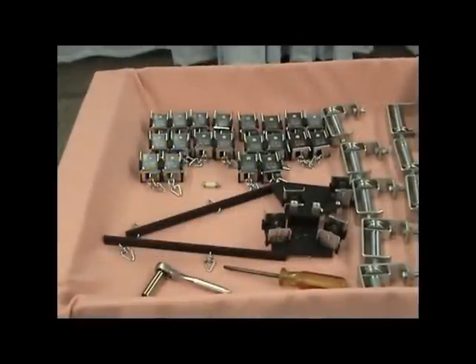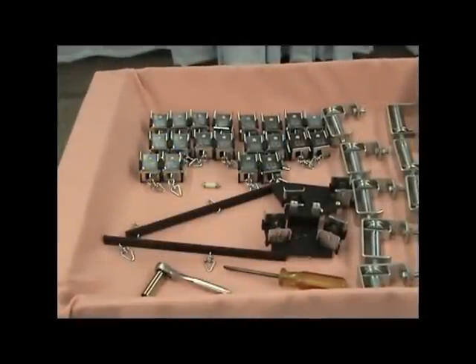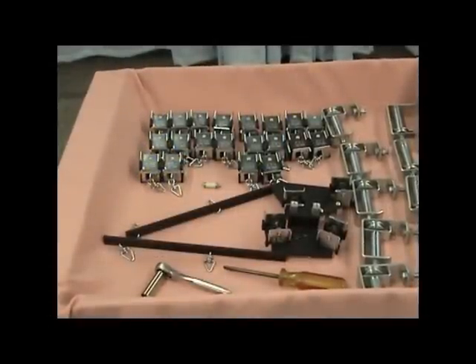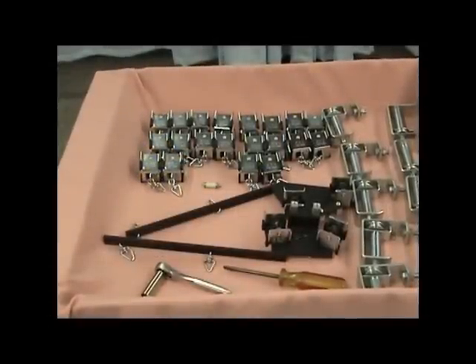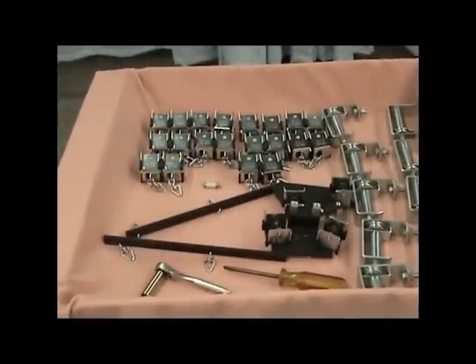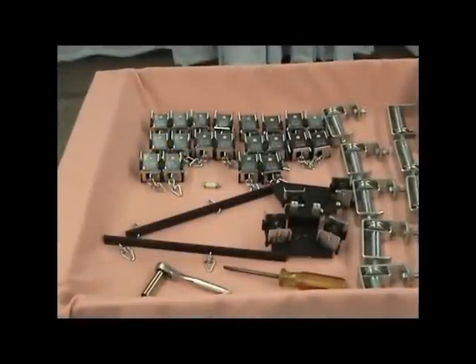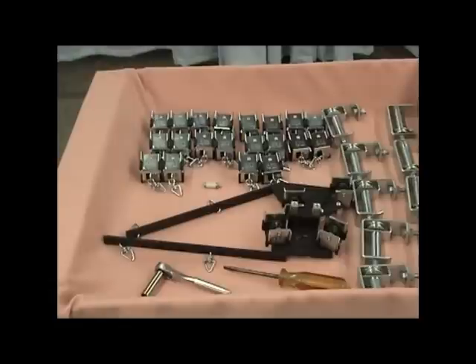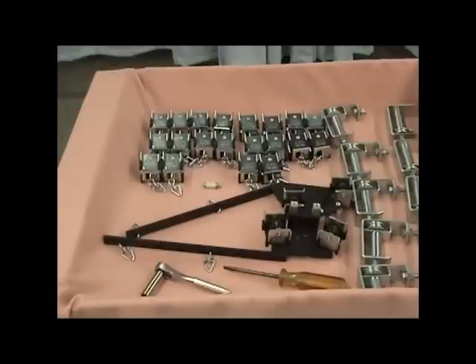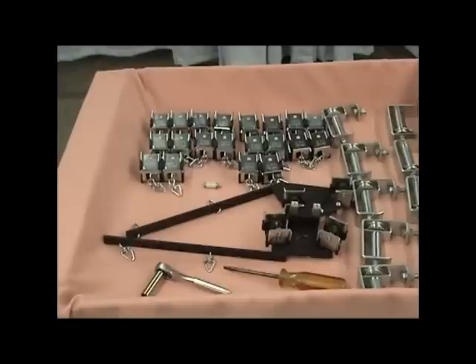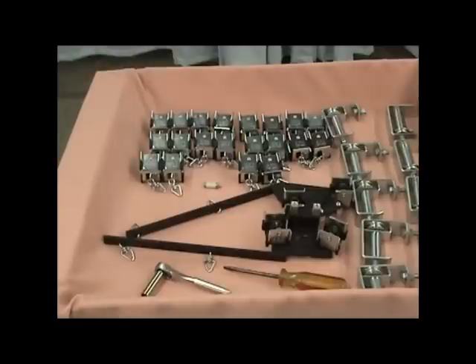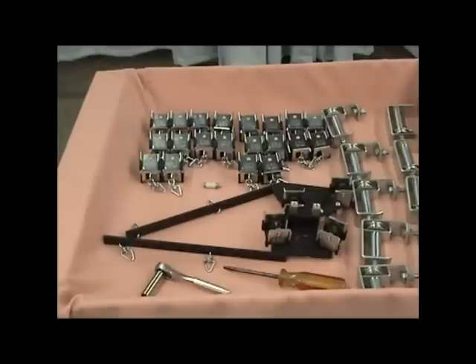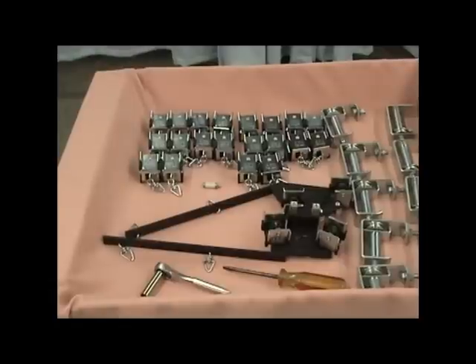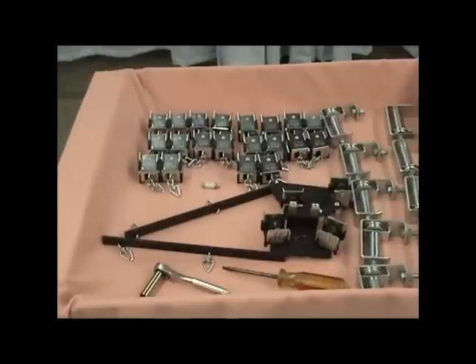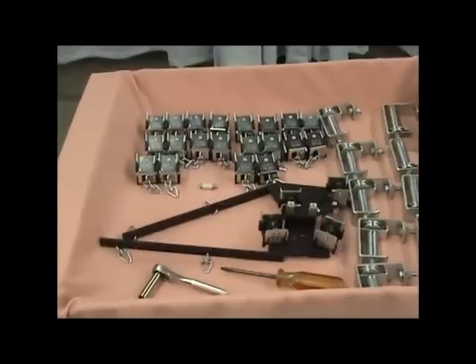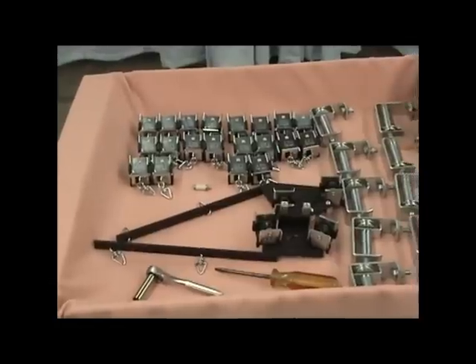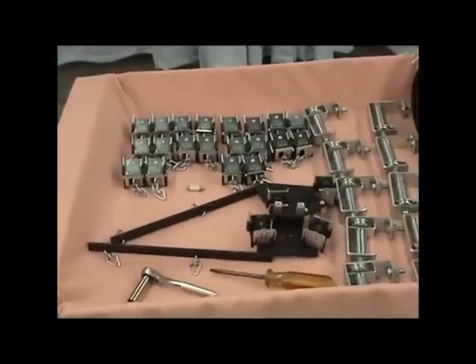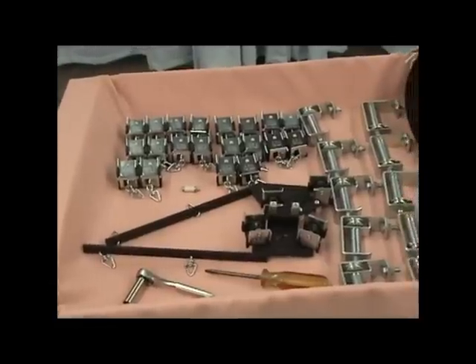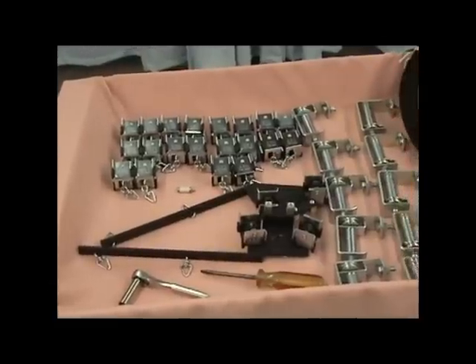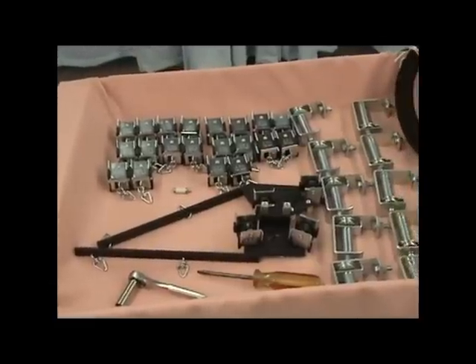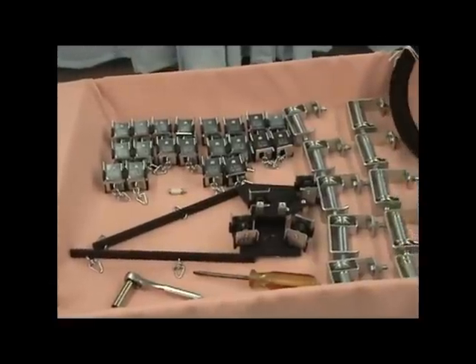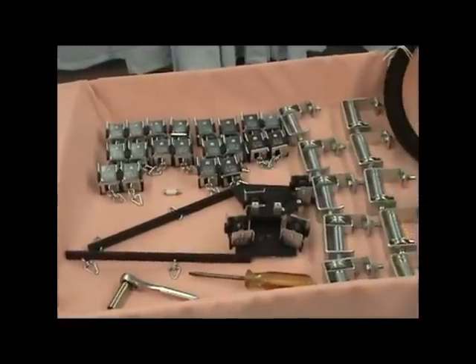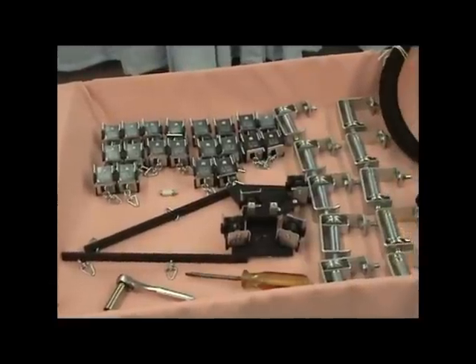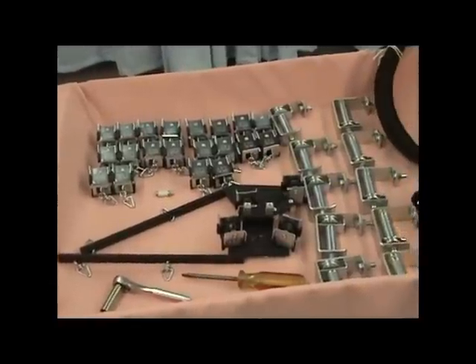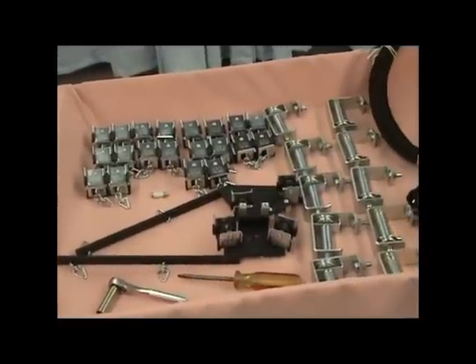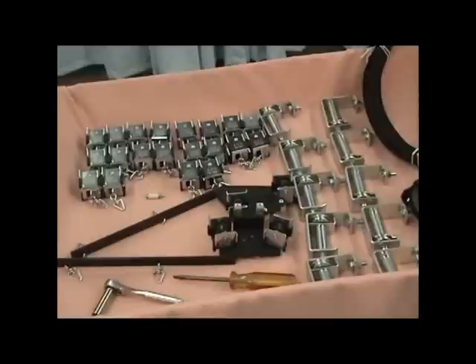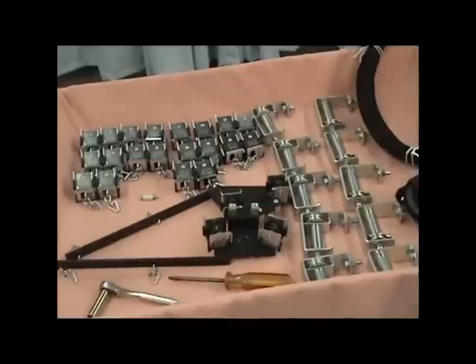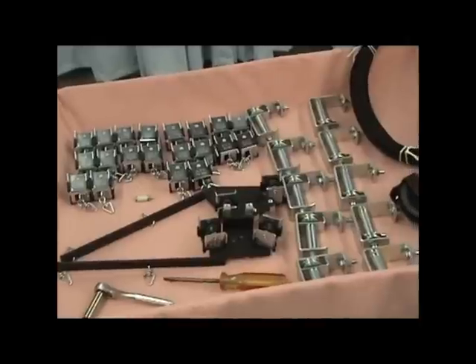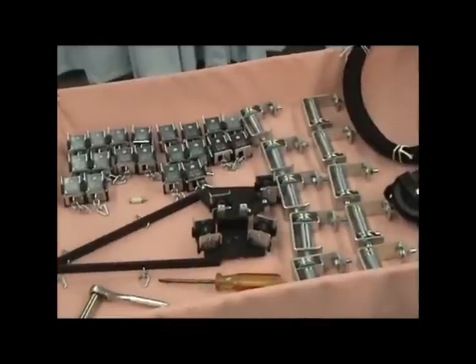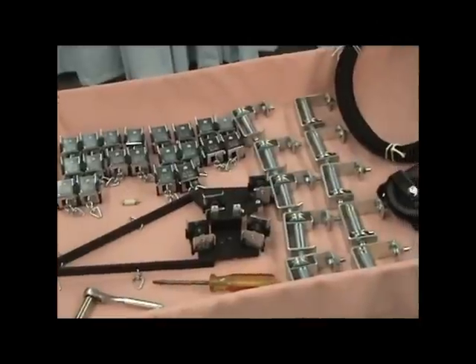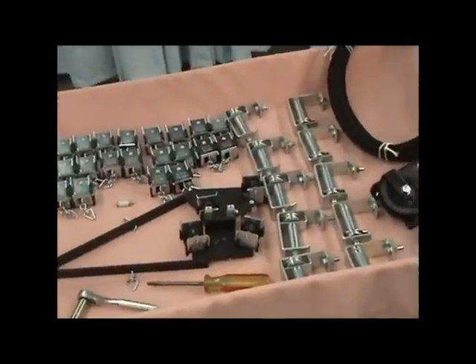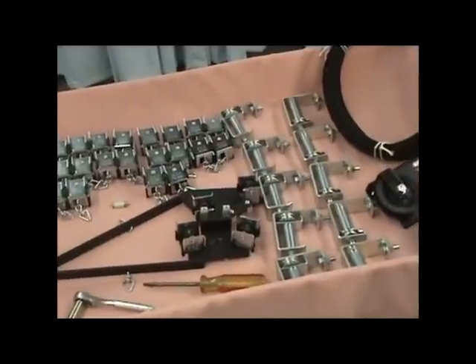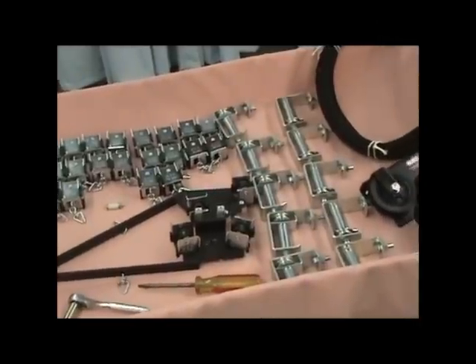Next, group the like components together, separating the single carriers into two equal piles.